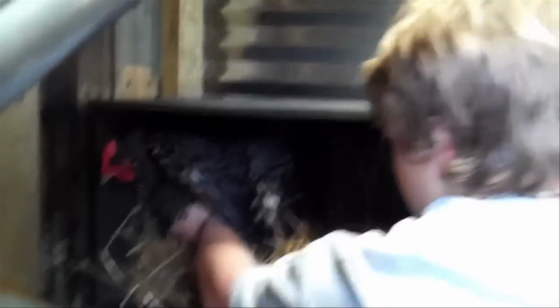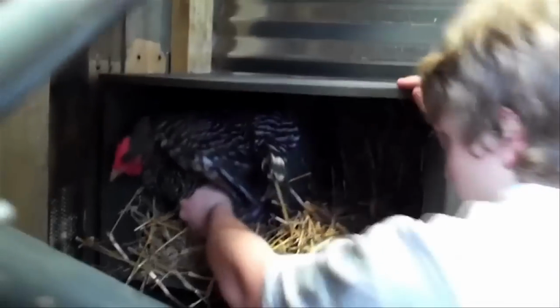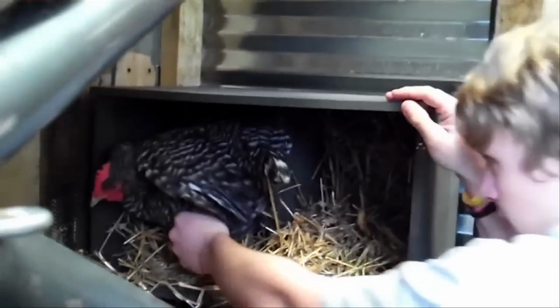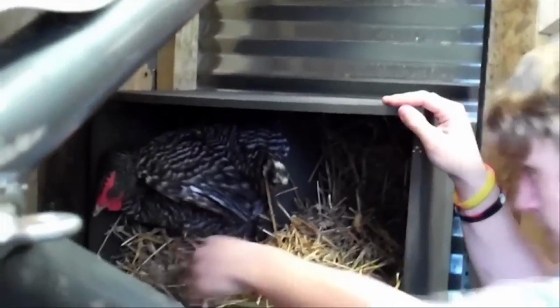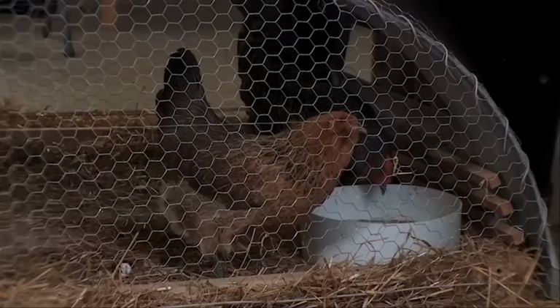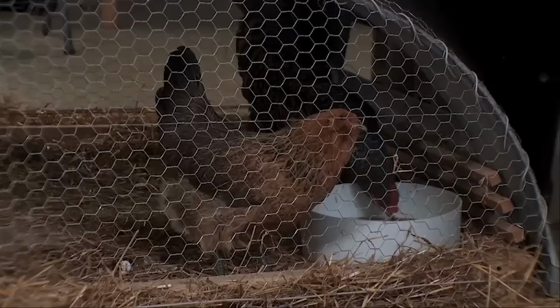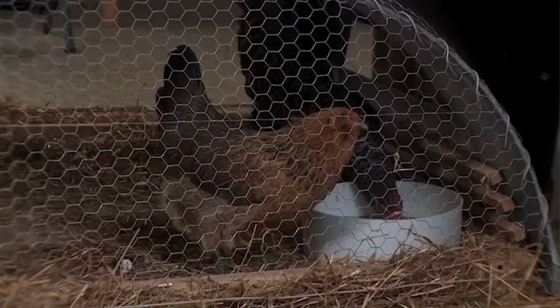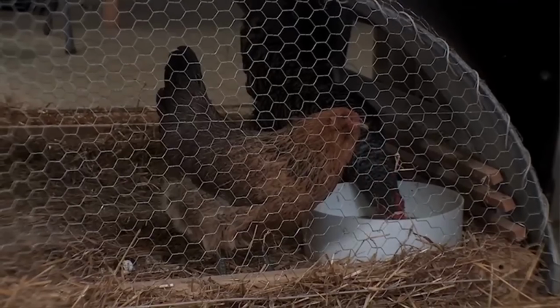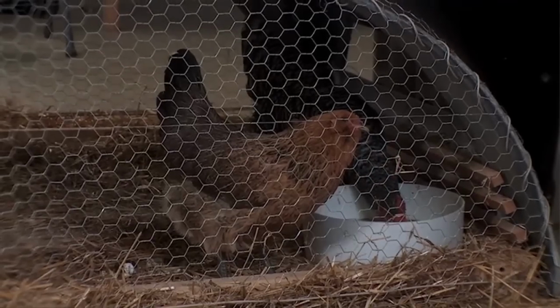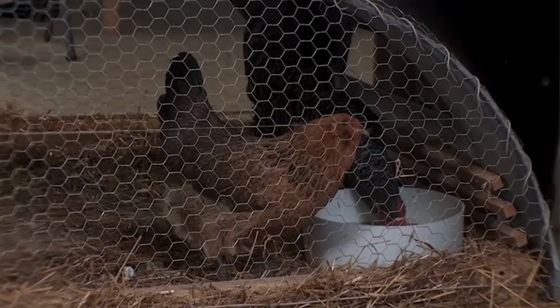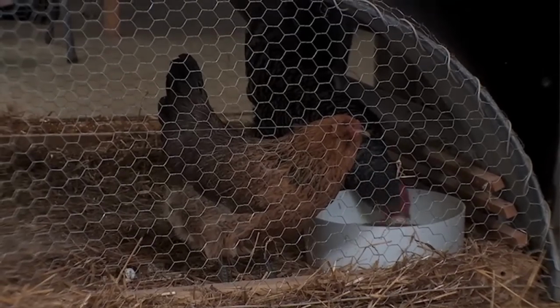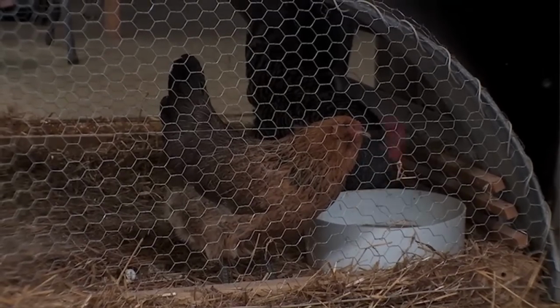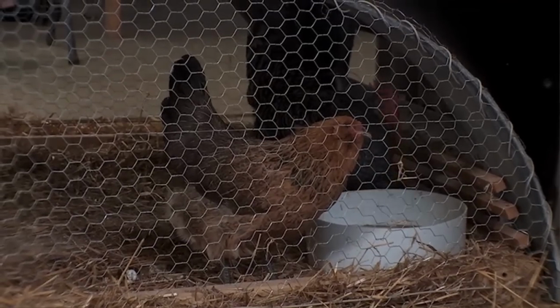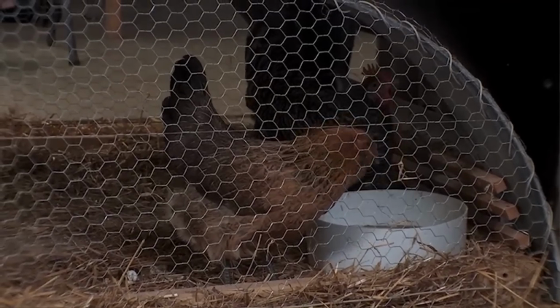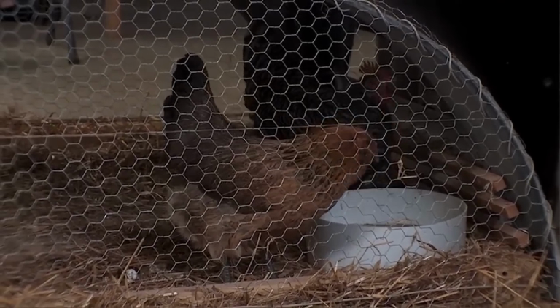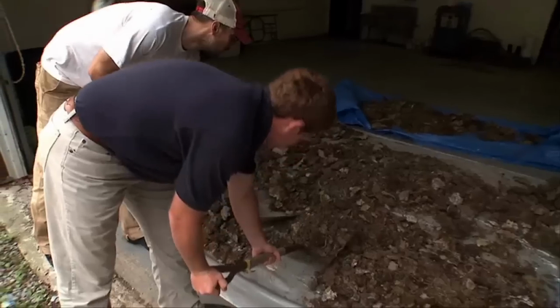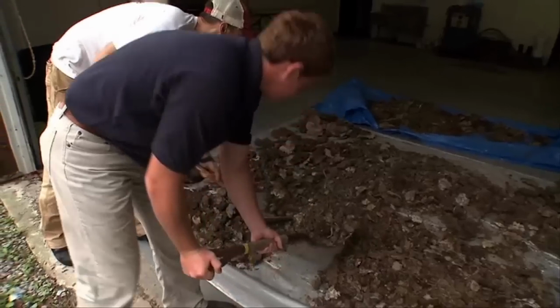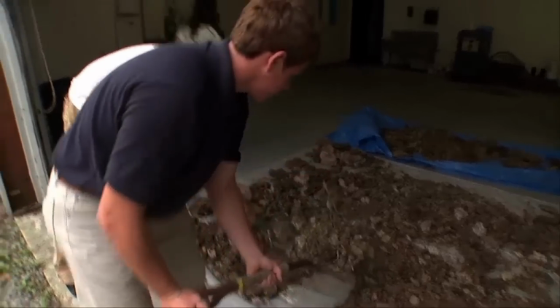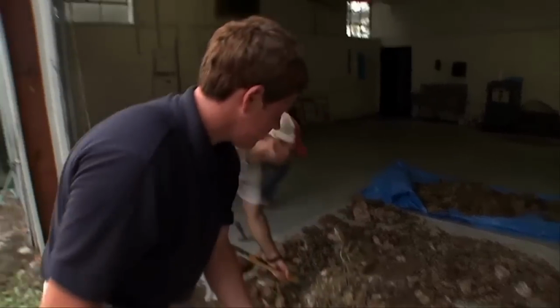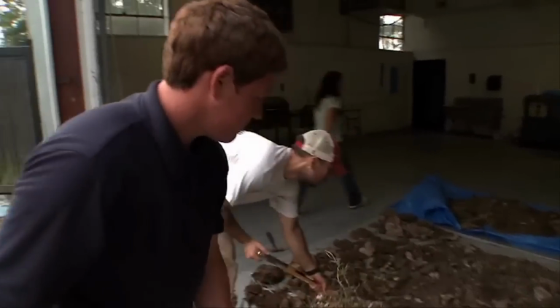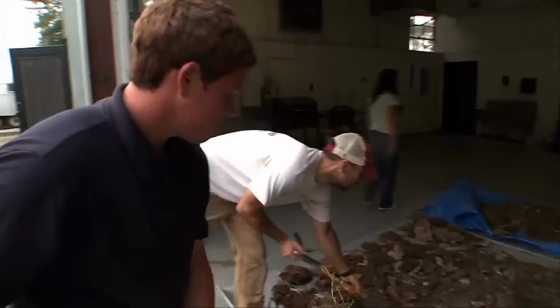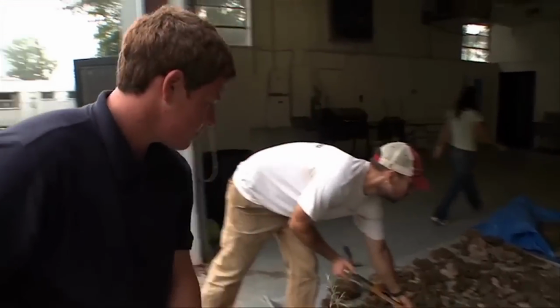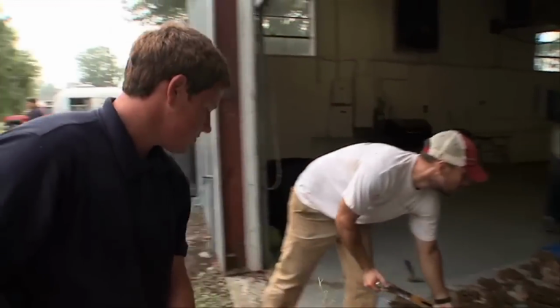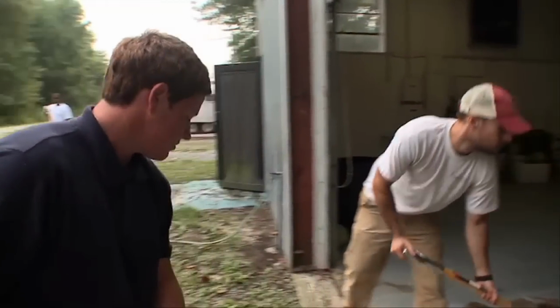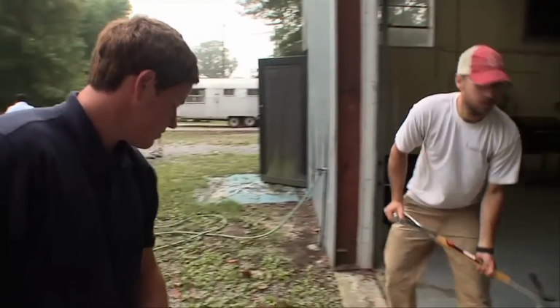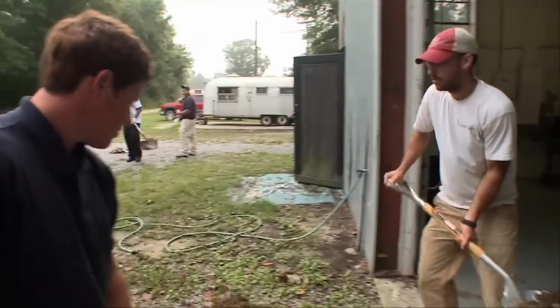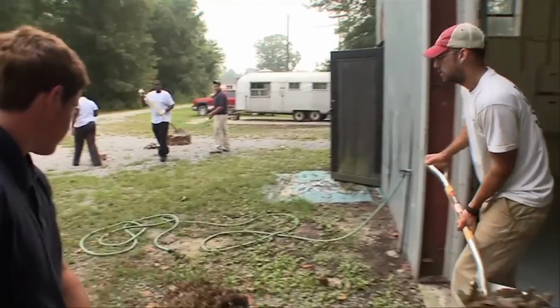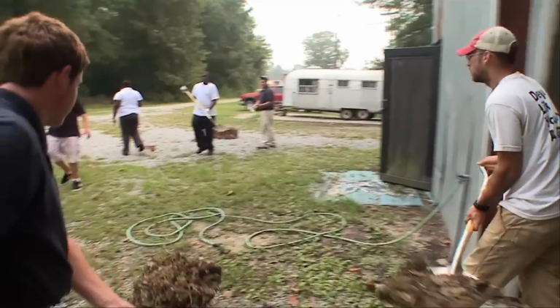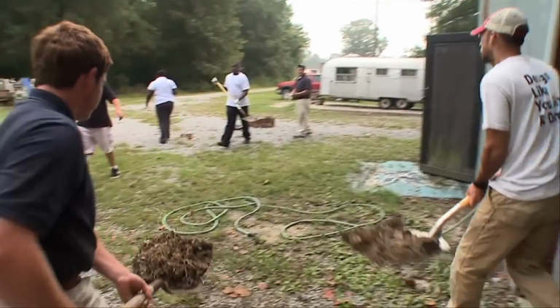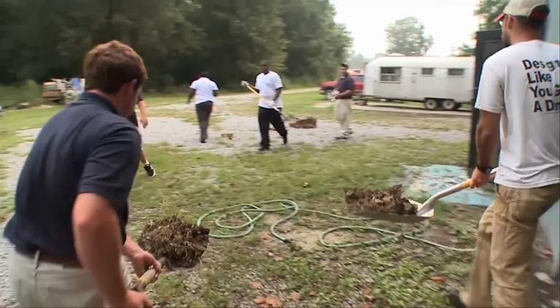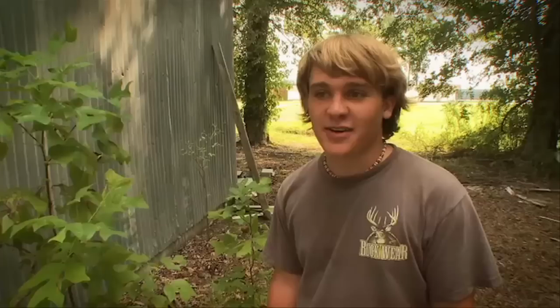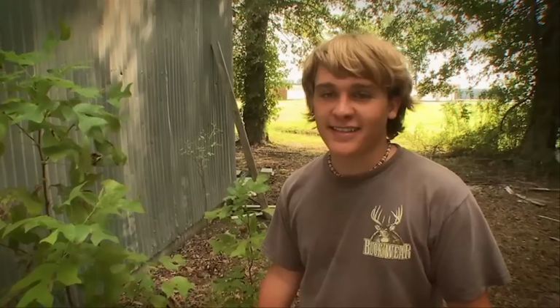It's not the typical class. We don't have a desk. We're messing with cow poop. It's crazy.